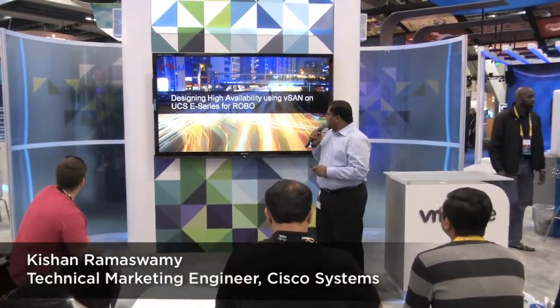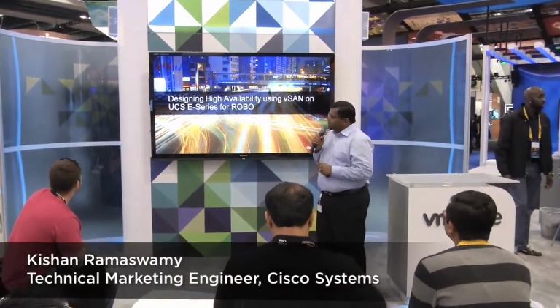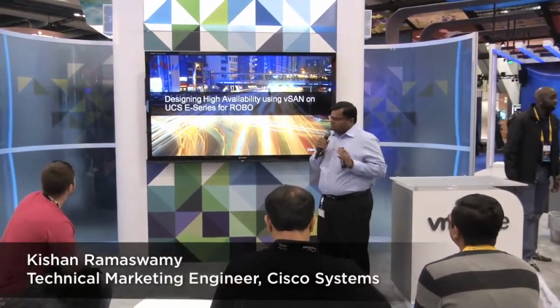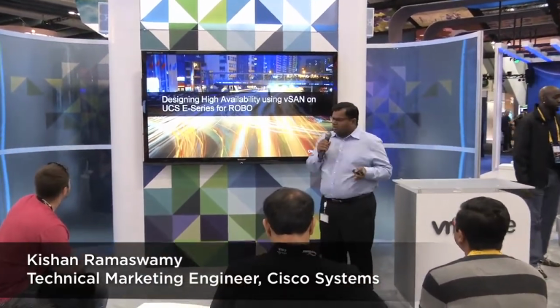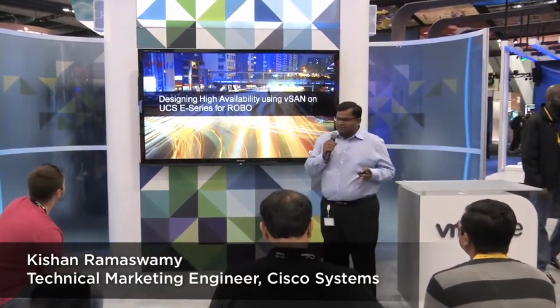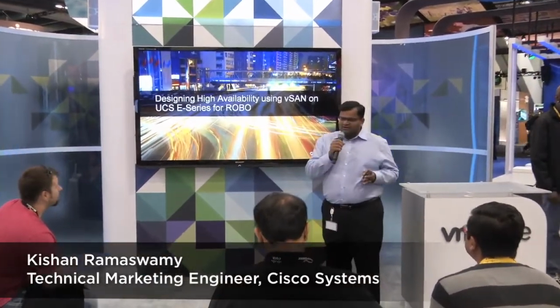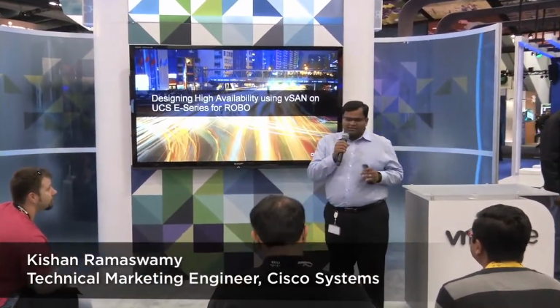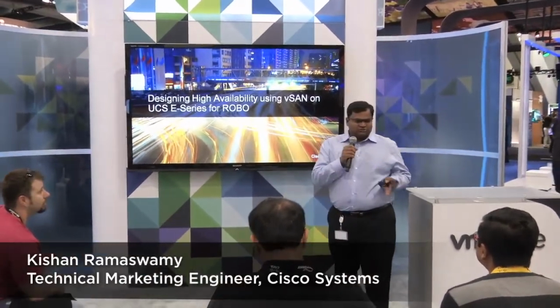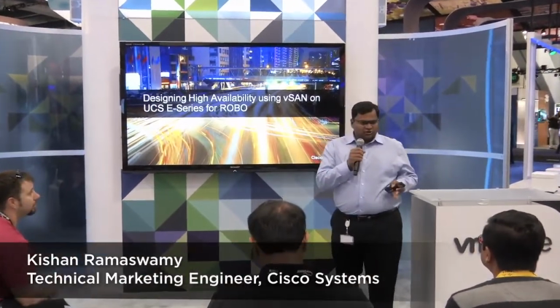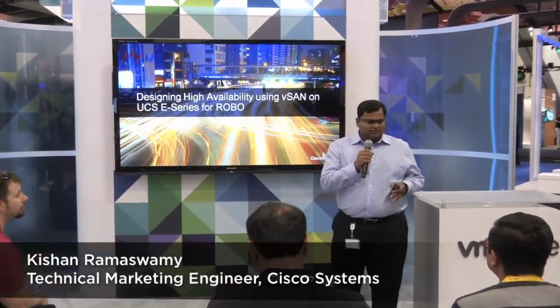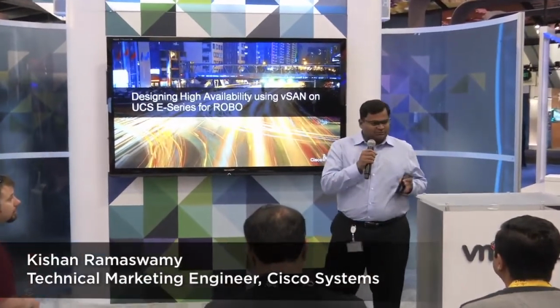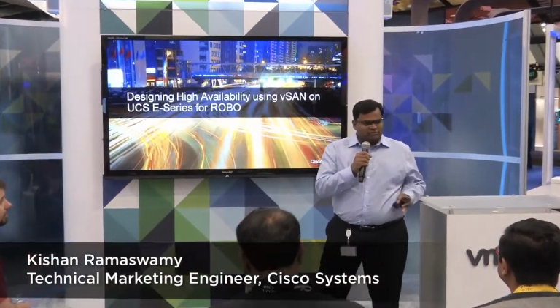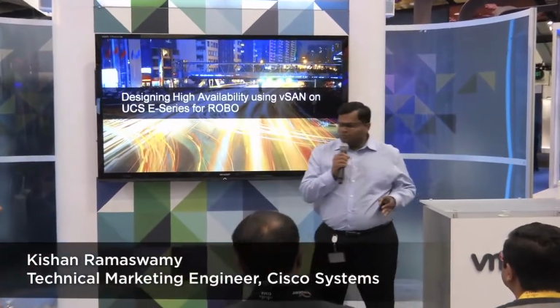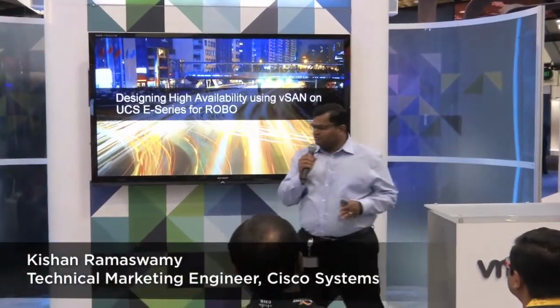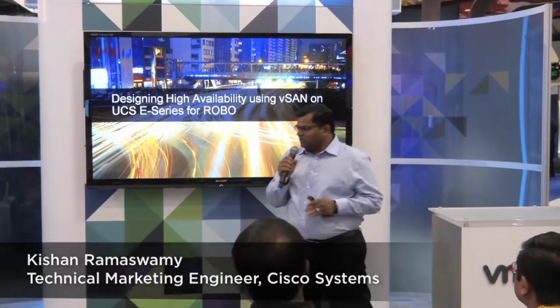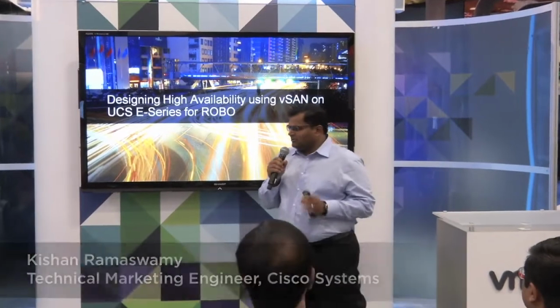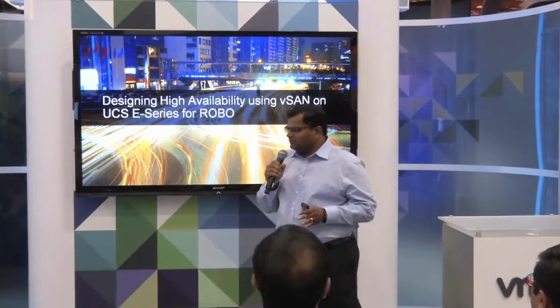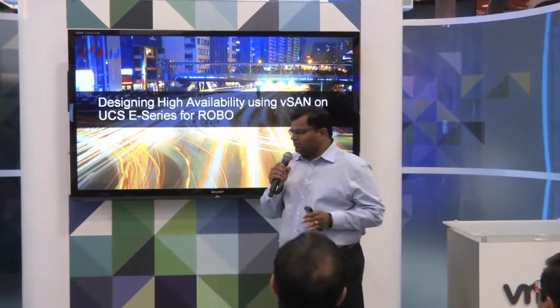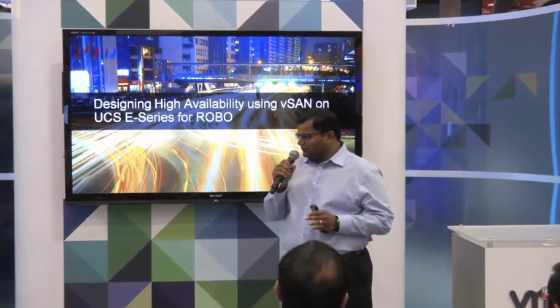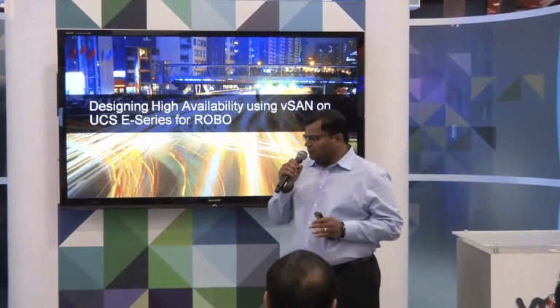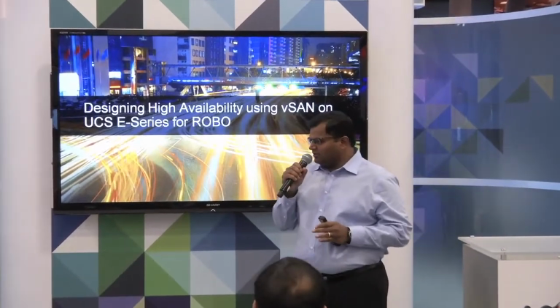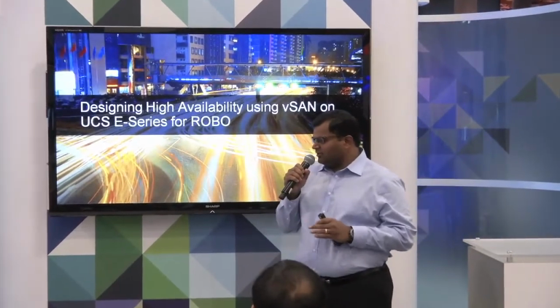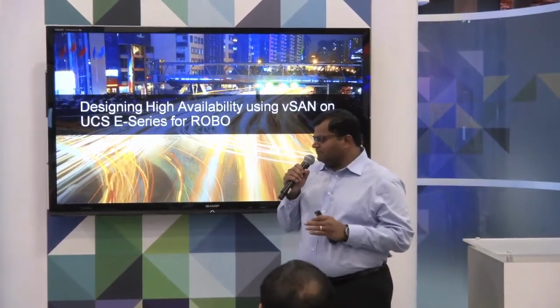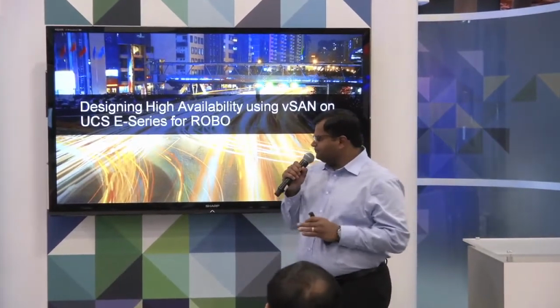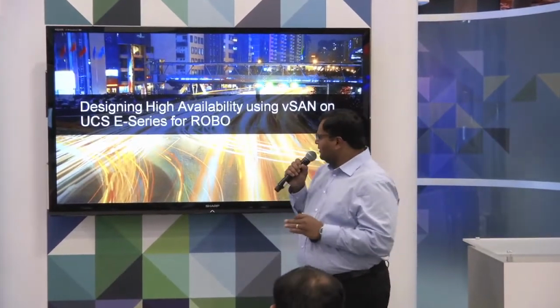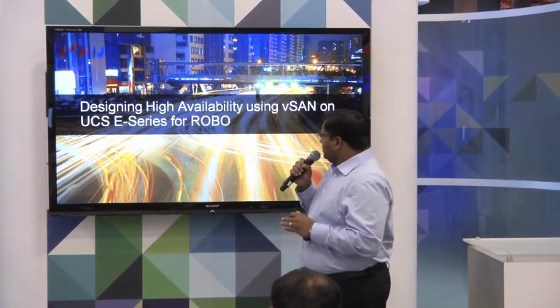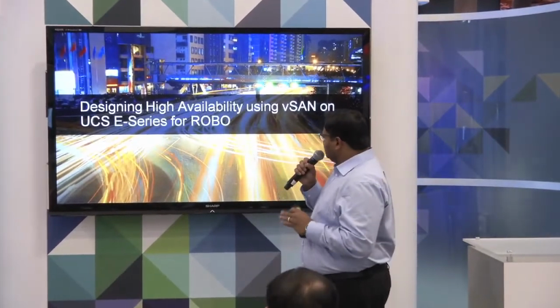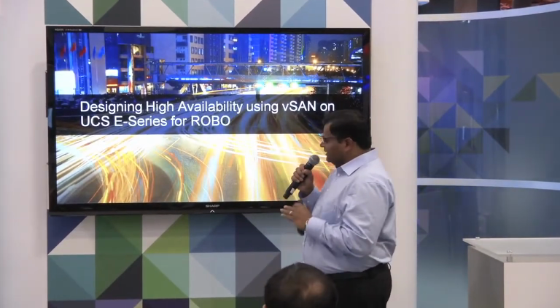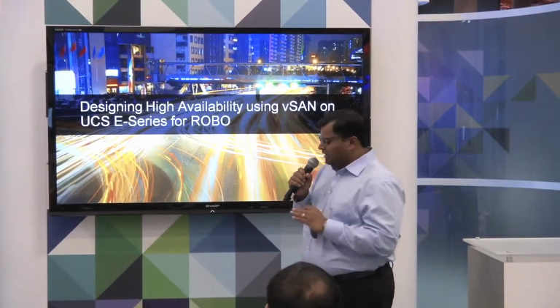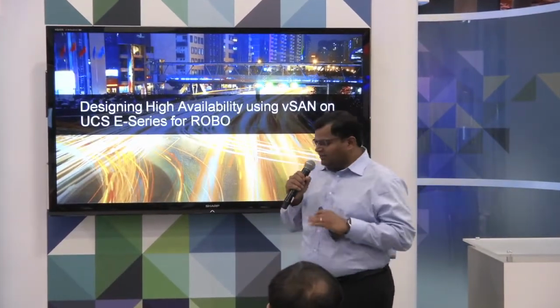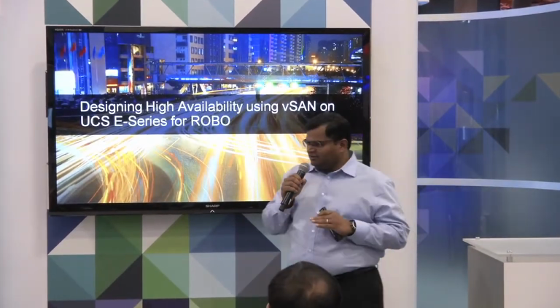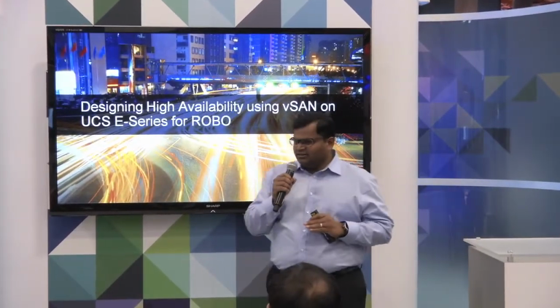The topic here is all about designing high availability.